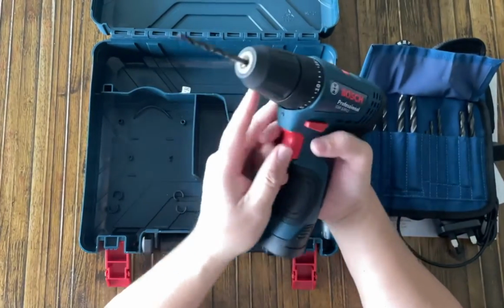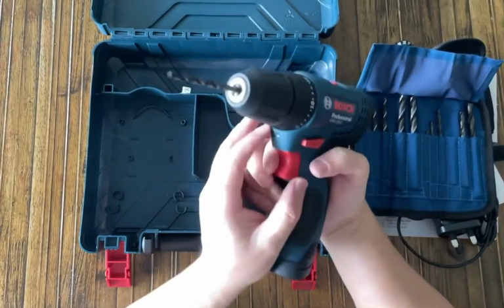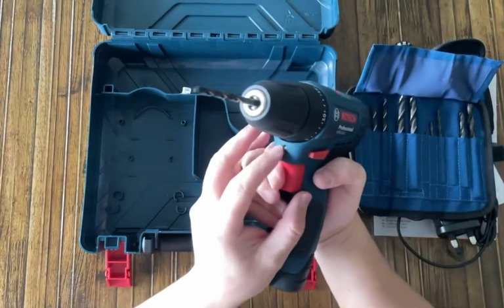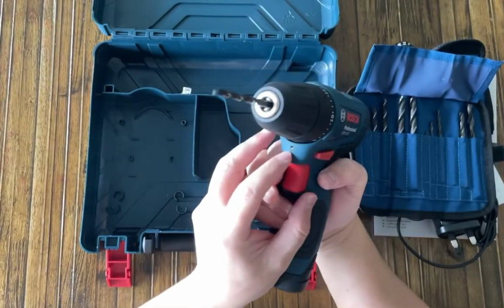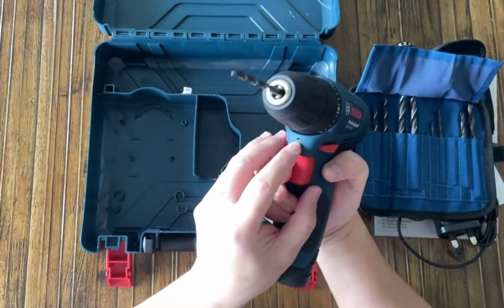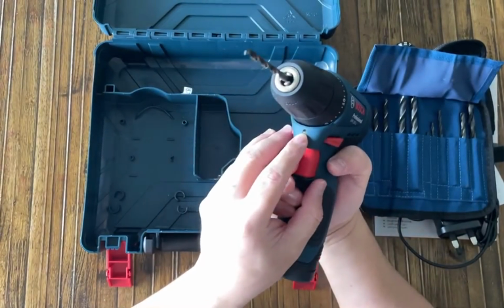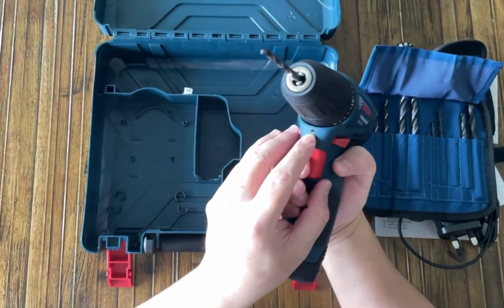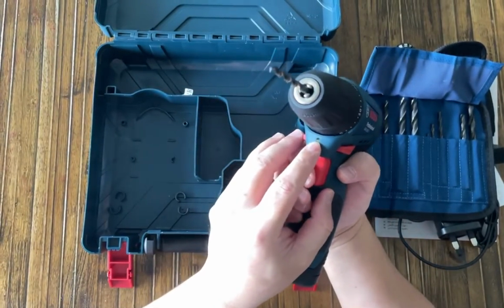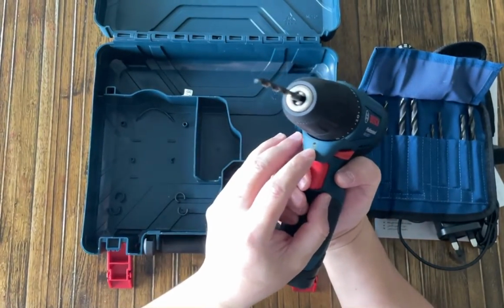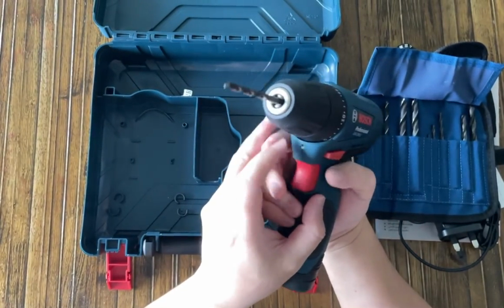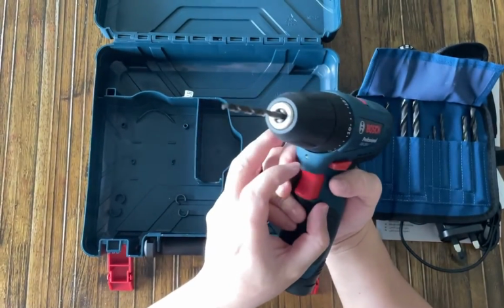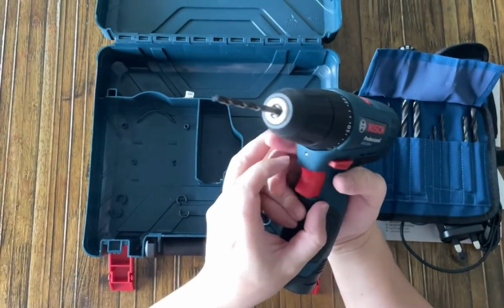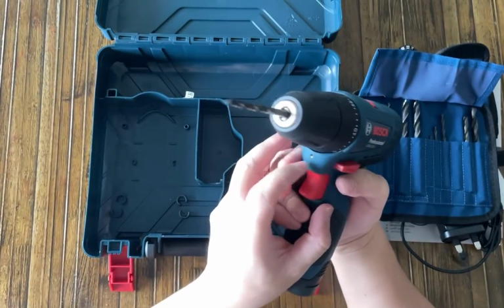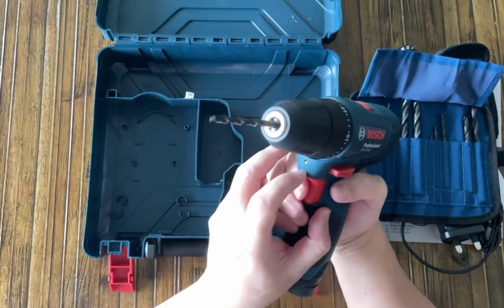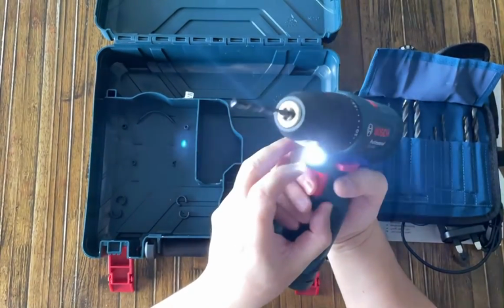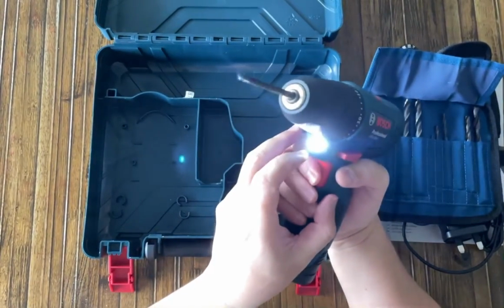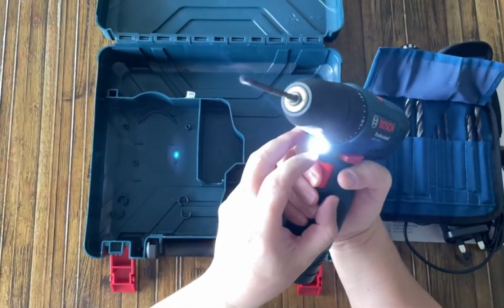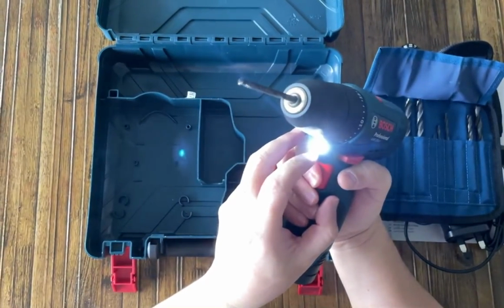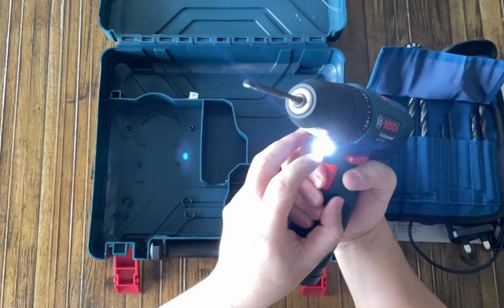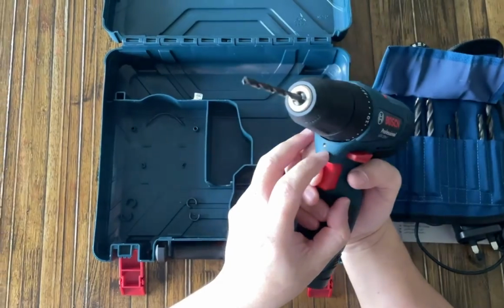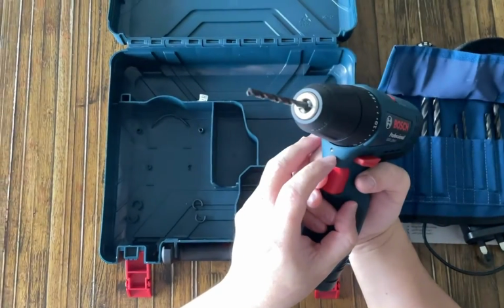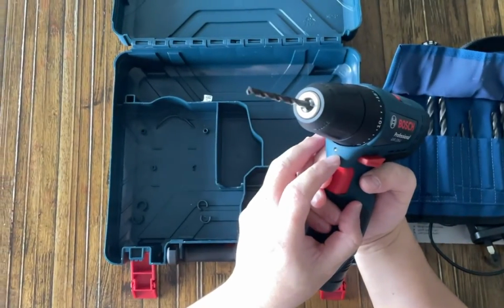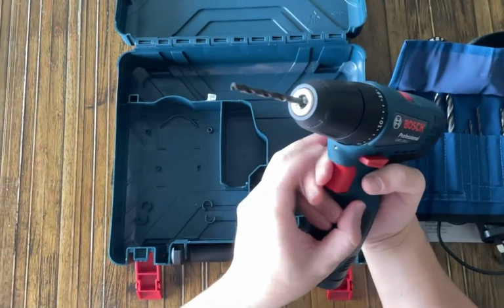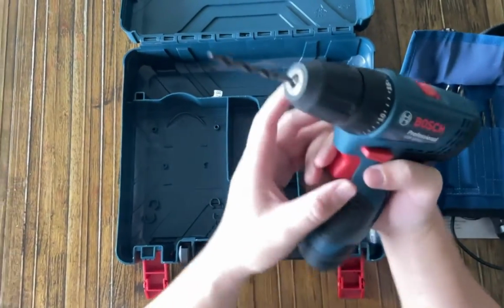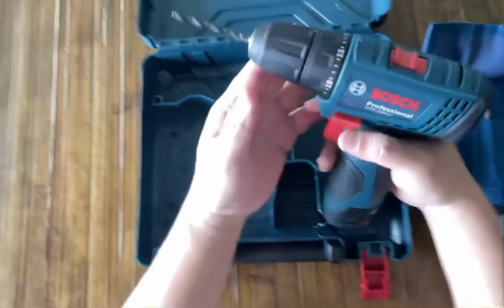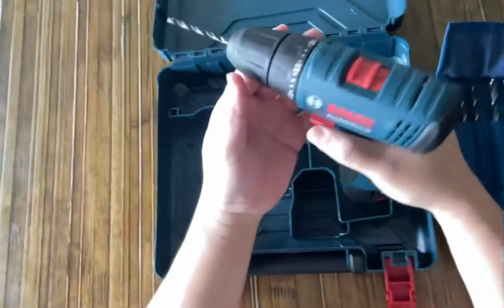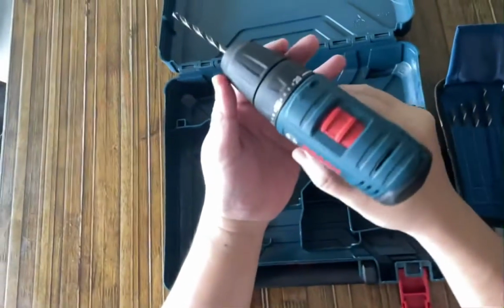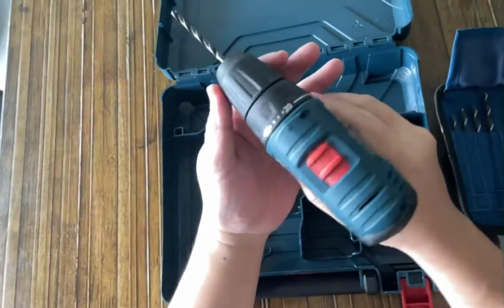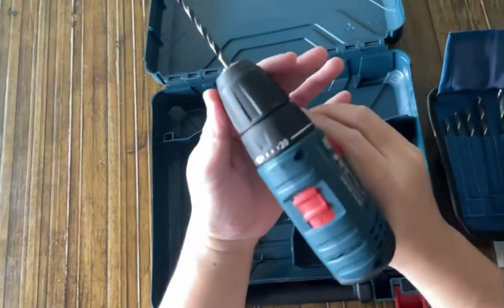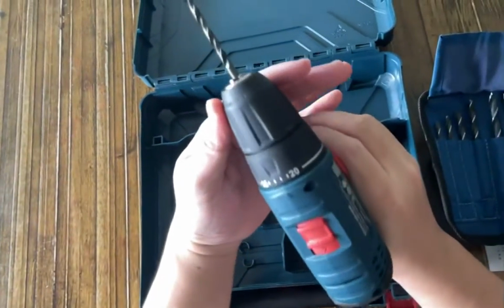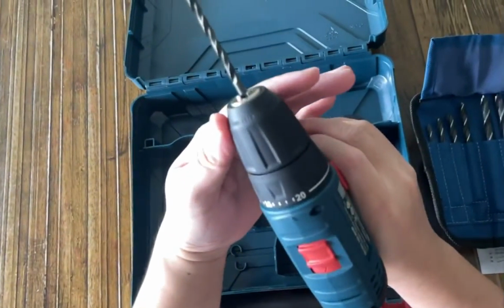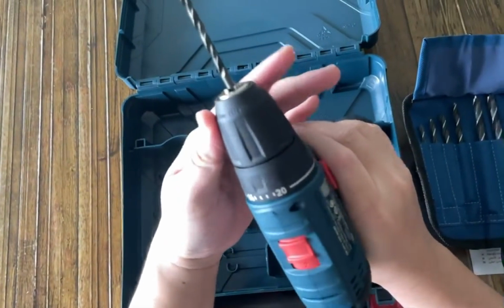Notice that you have an LED light — always handy in dark areas.